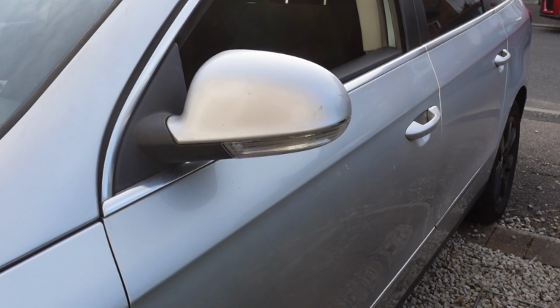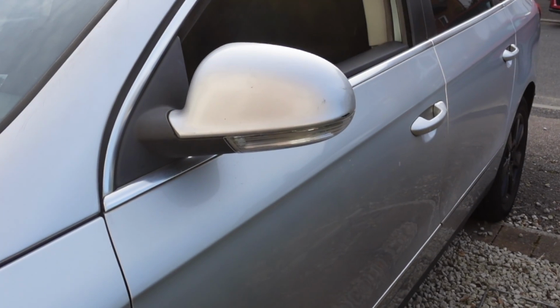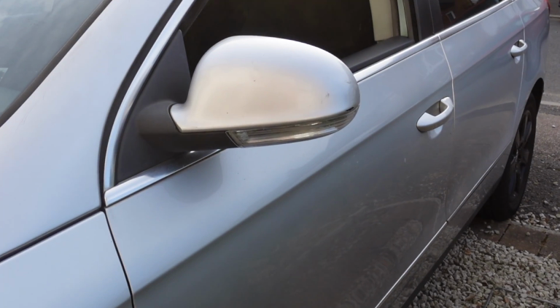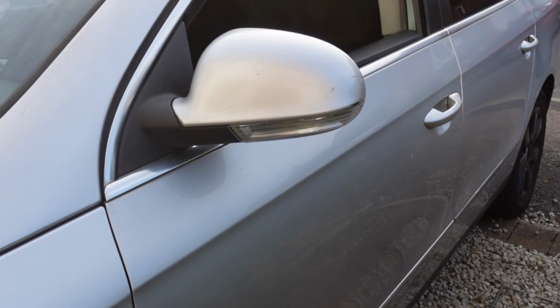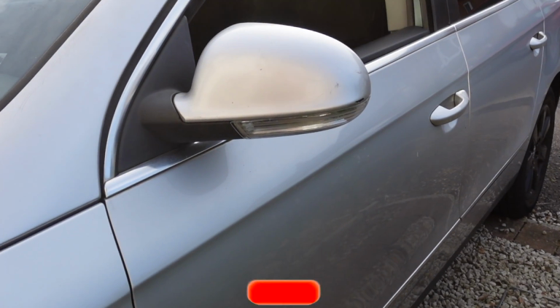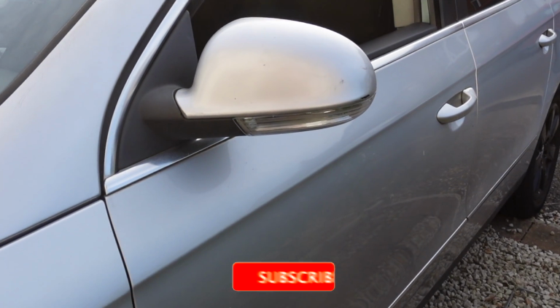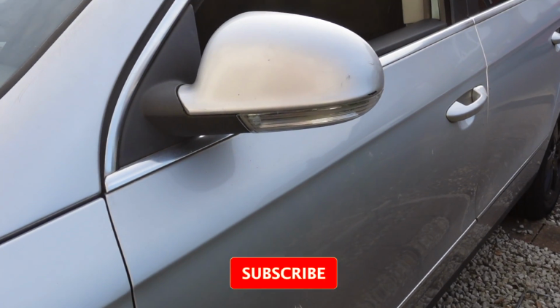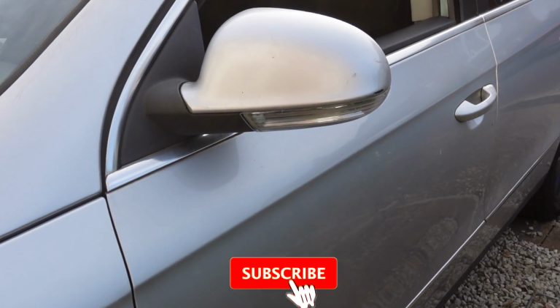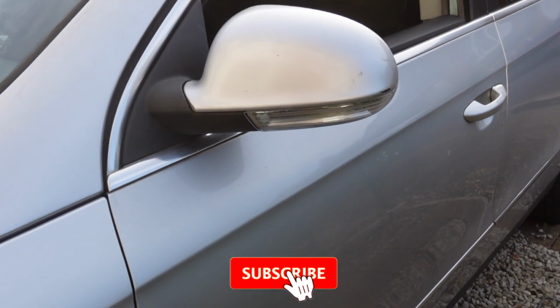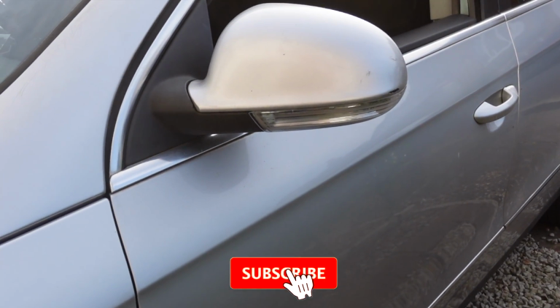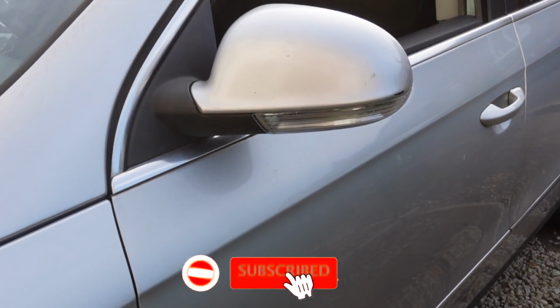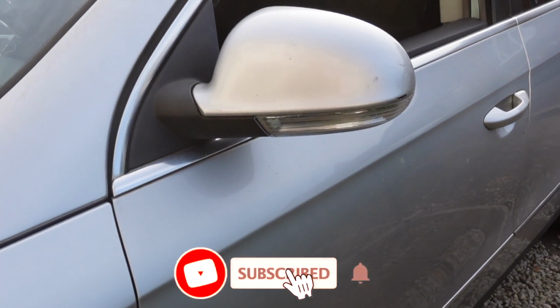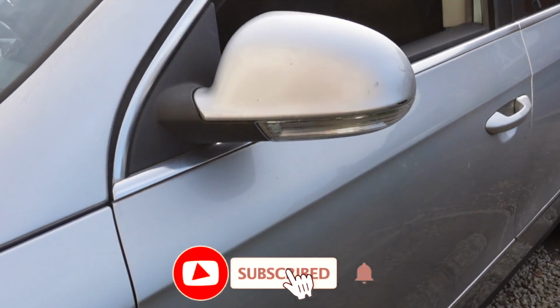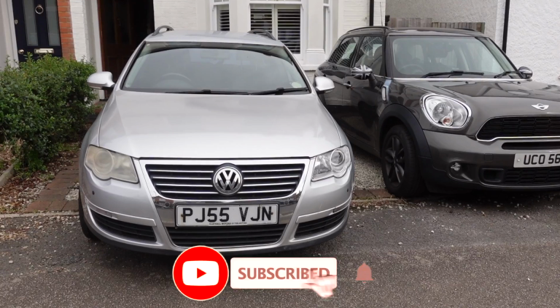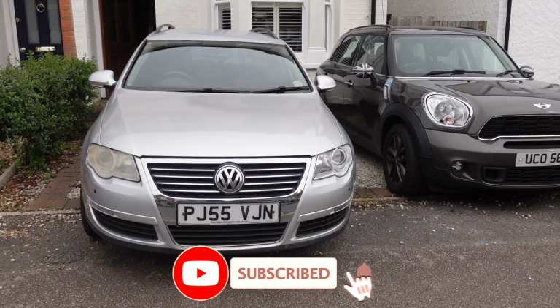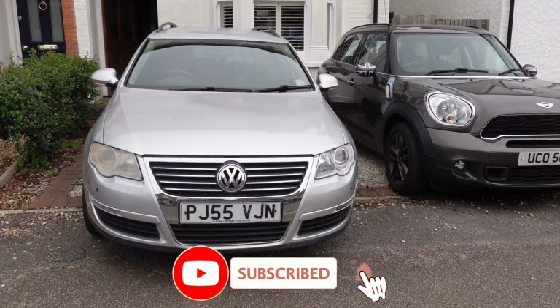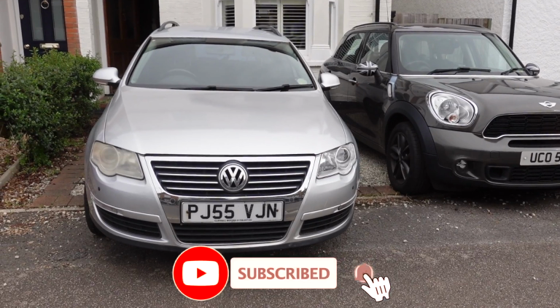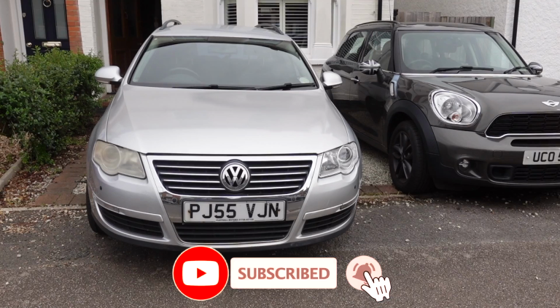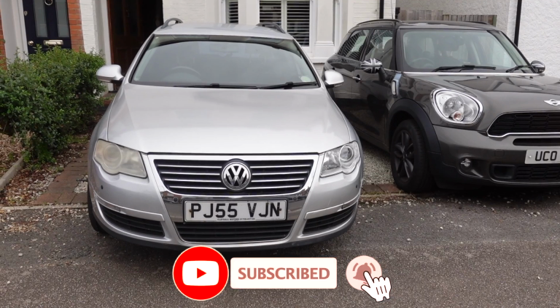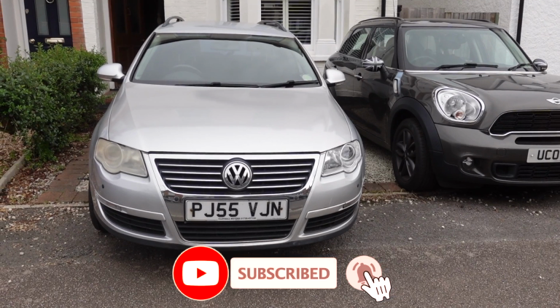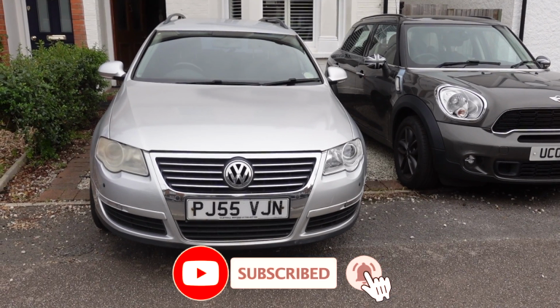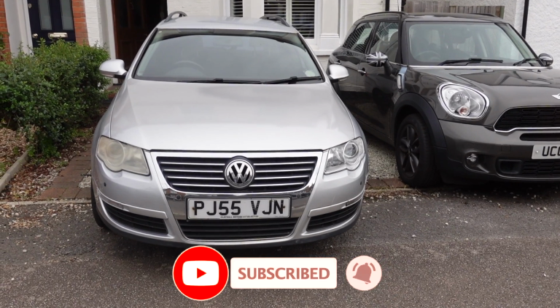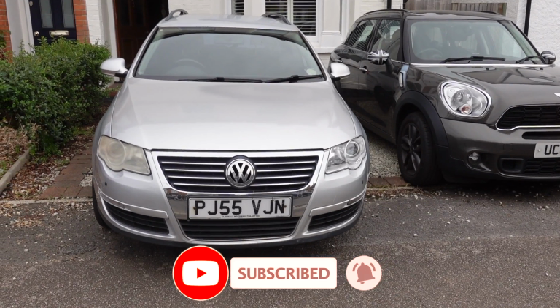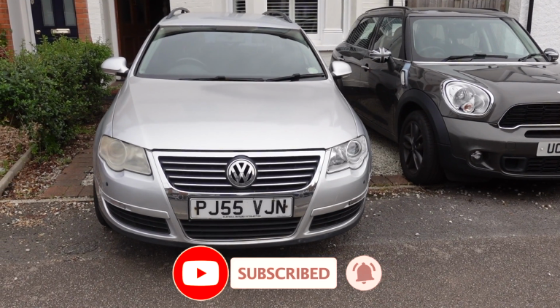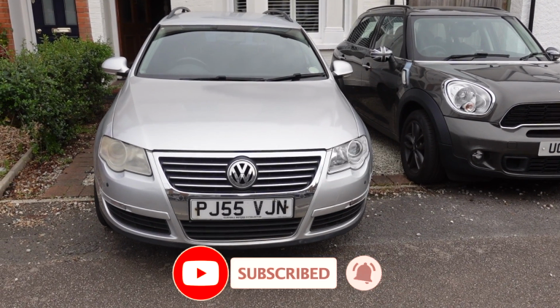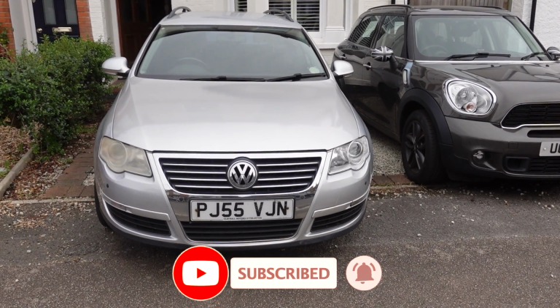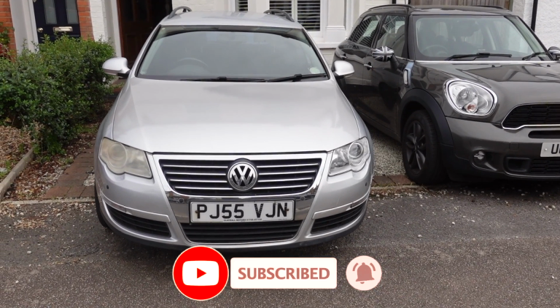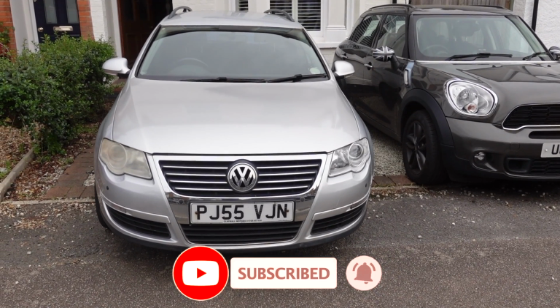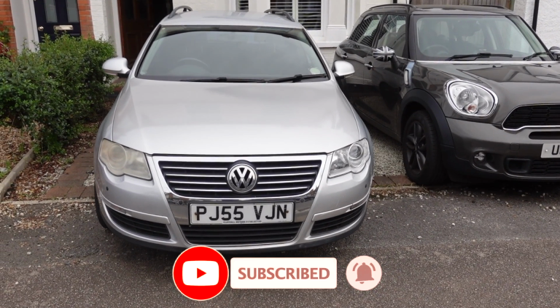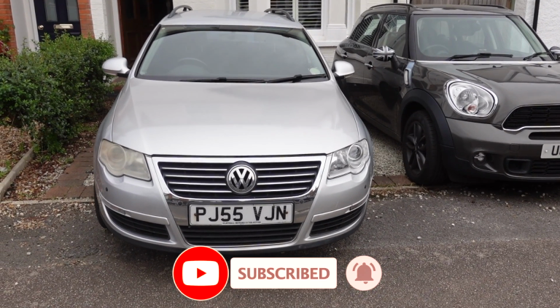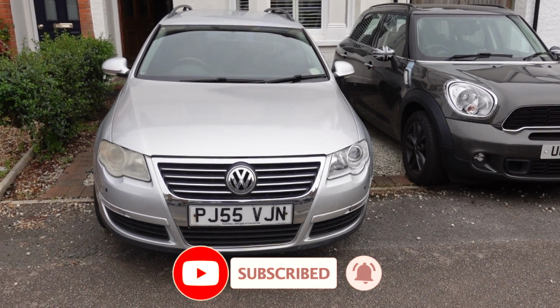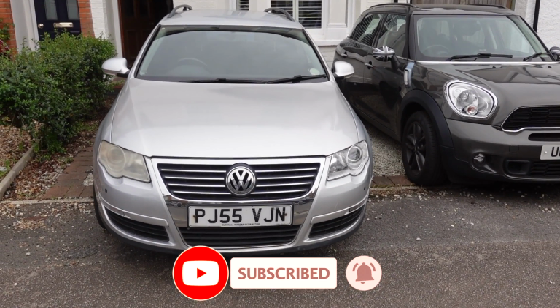Great, that's all done. Thanks for watching and remember to subscribe to my channel.